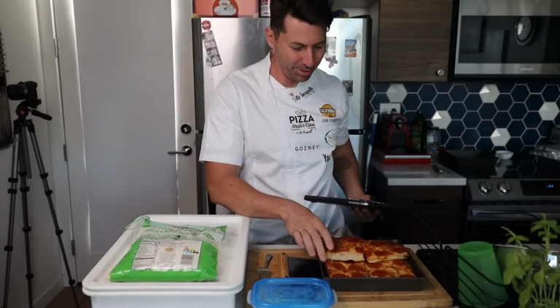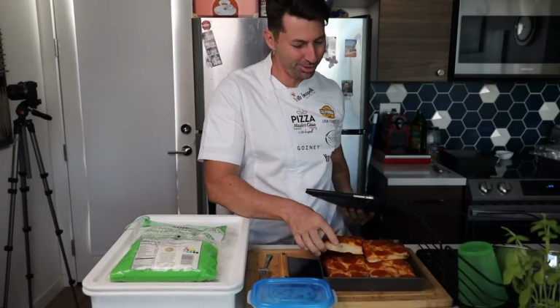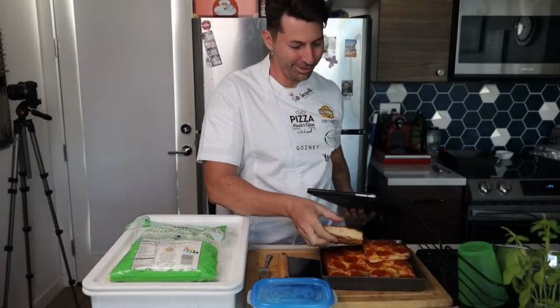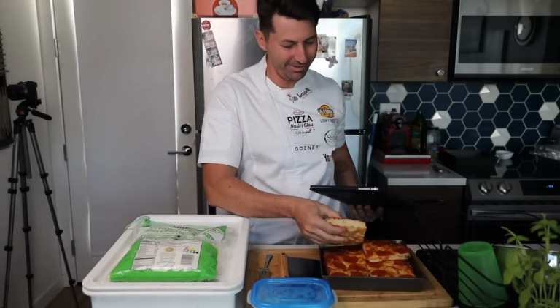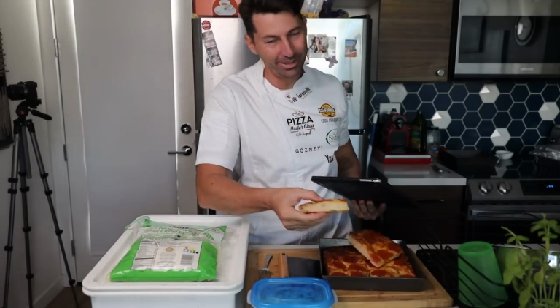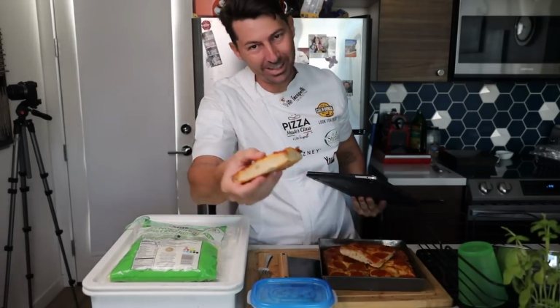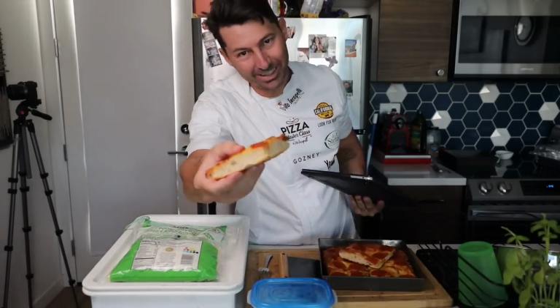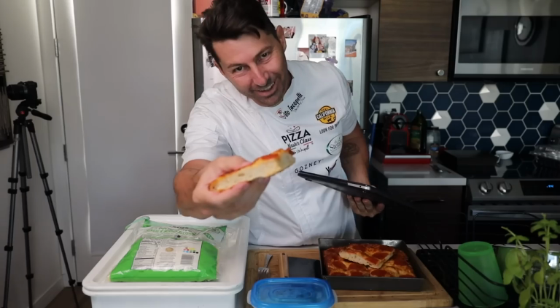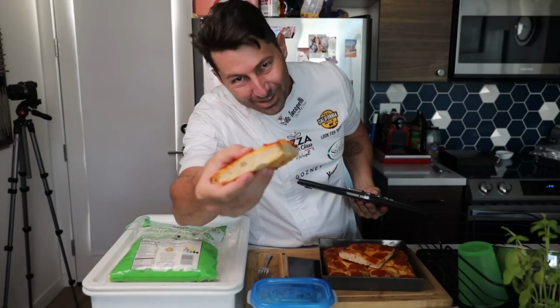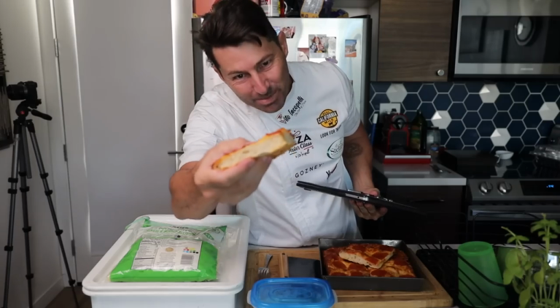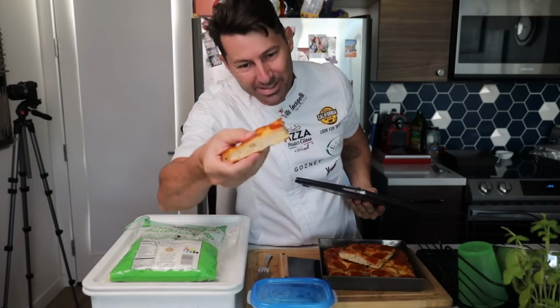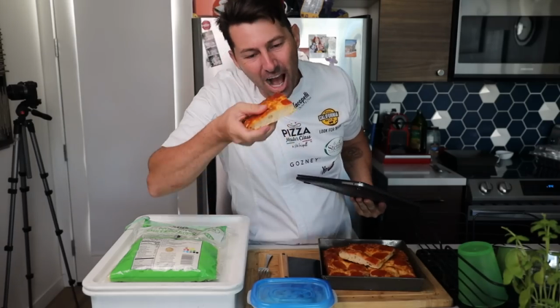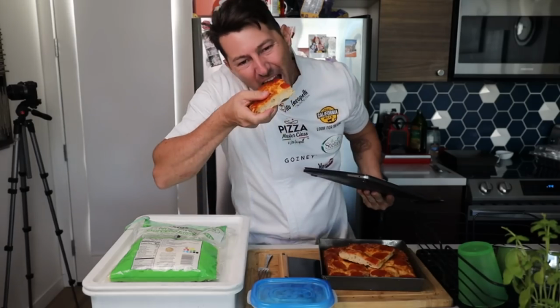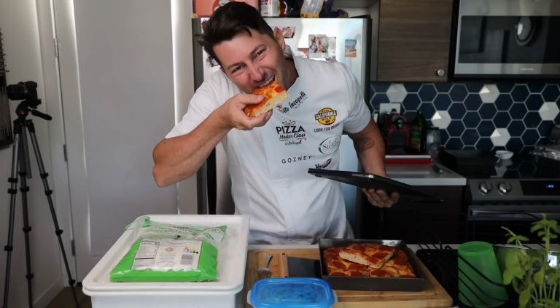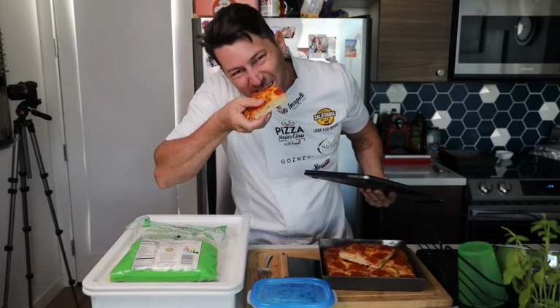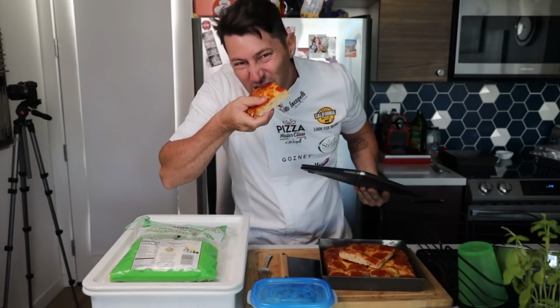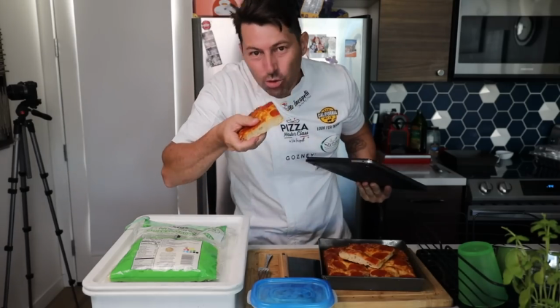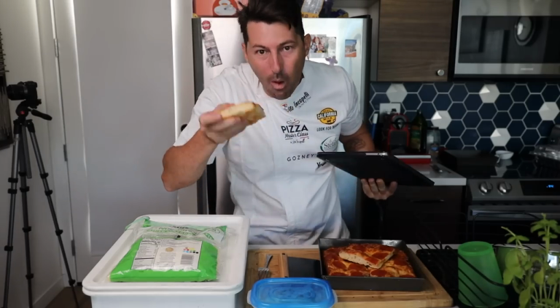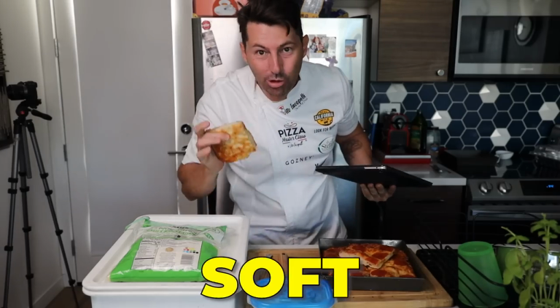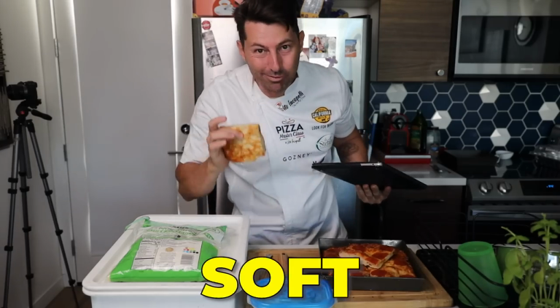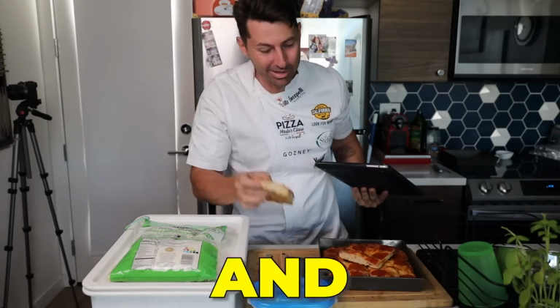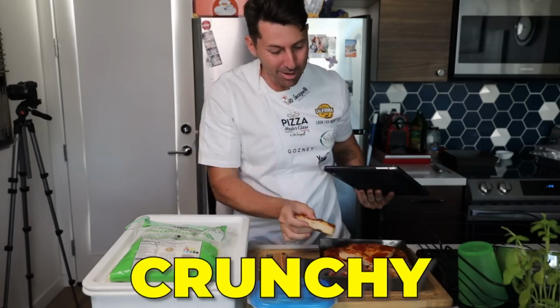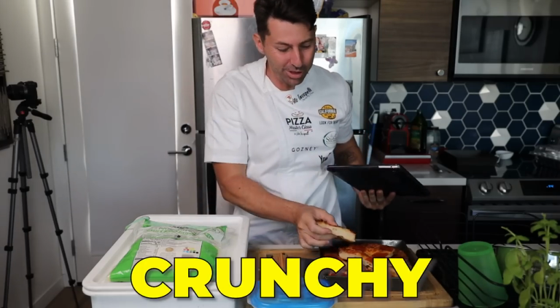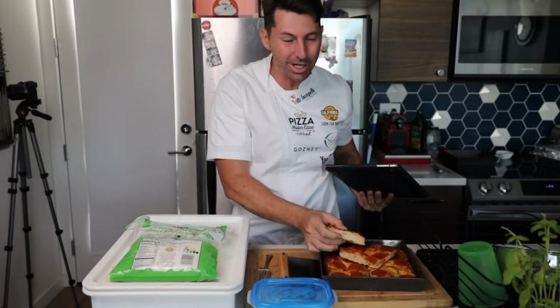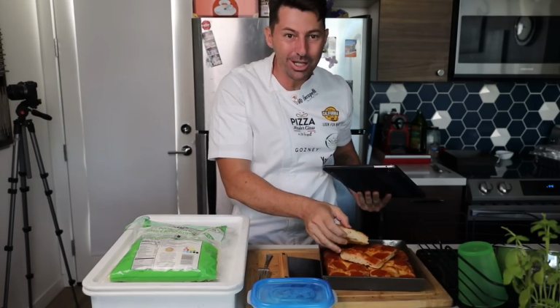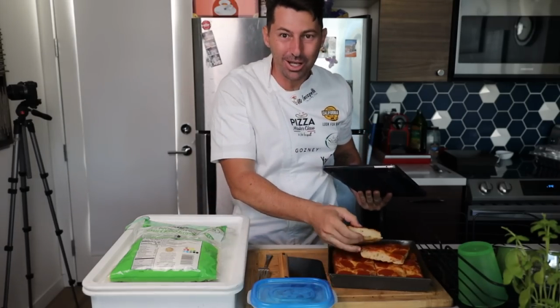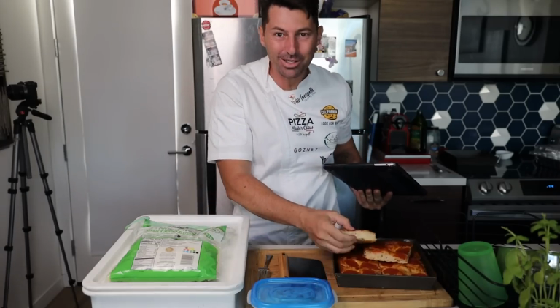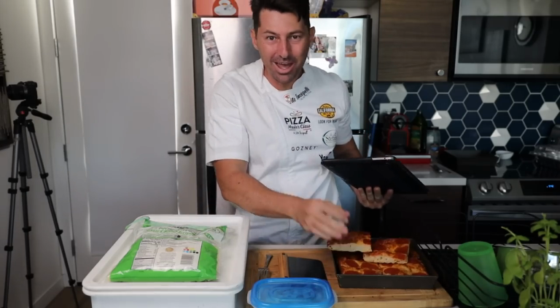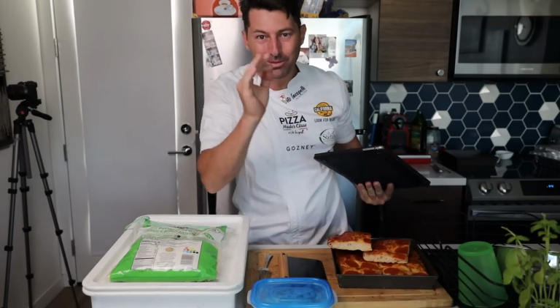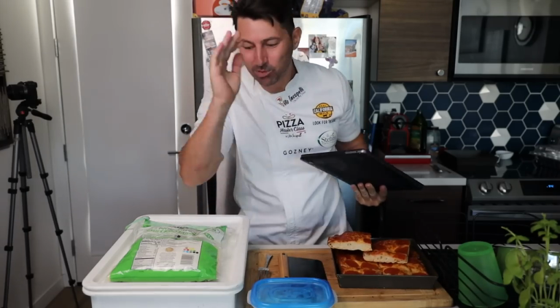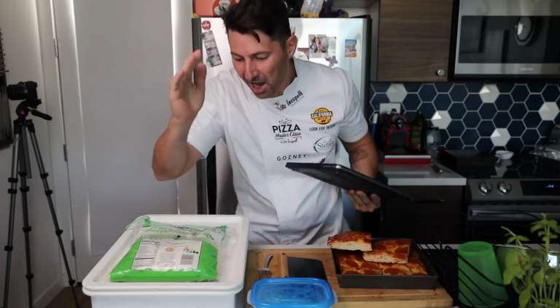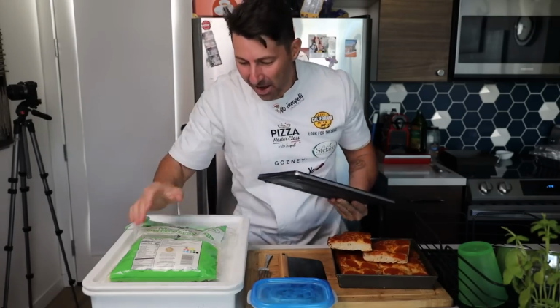I was shooting a video — take a look at this pizza. Mmm, soft and crunchy at the same time.